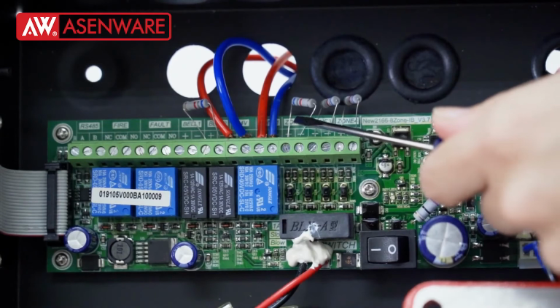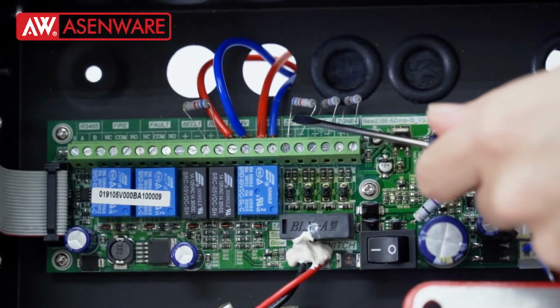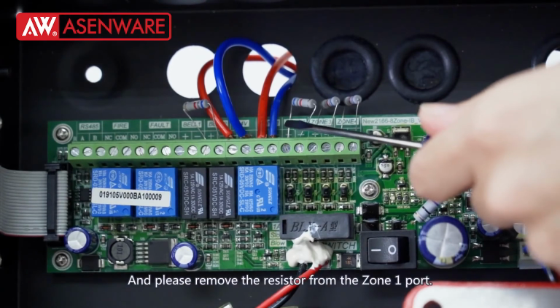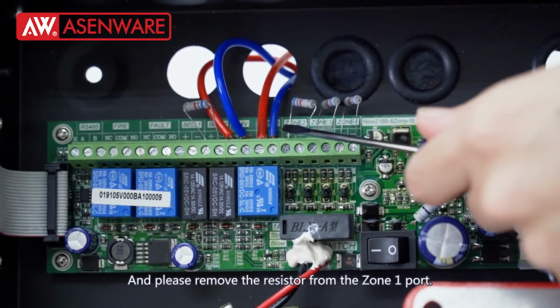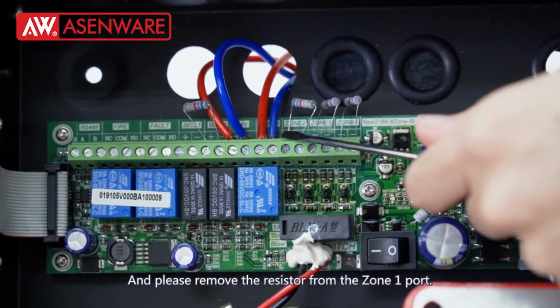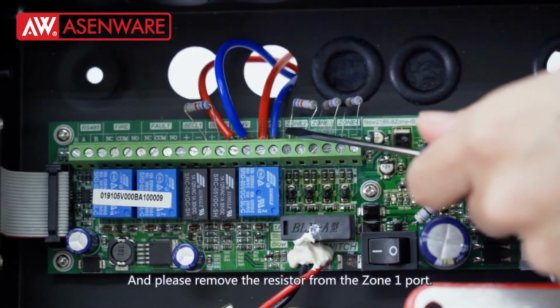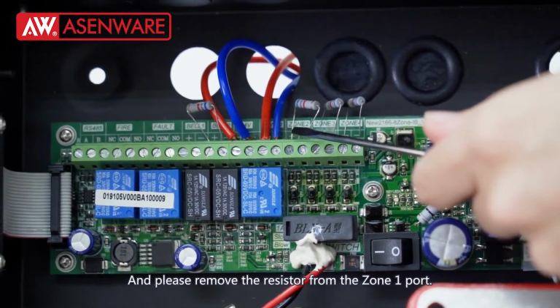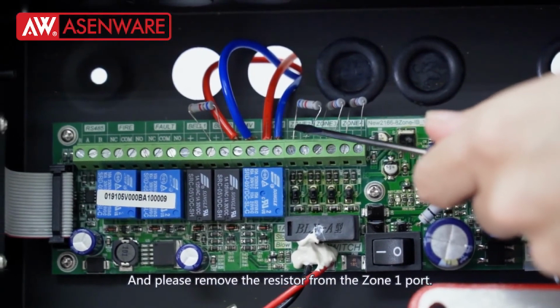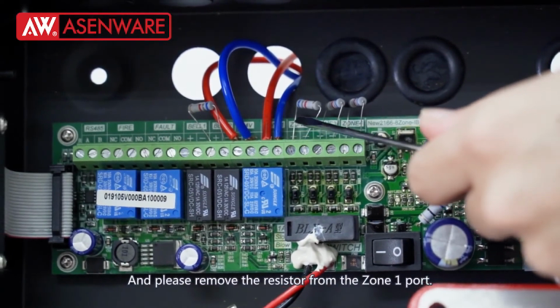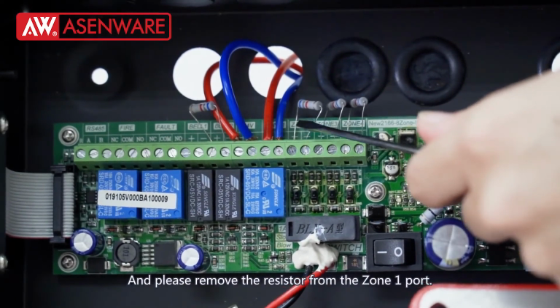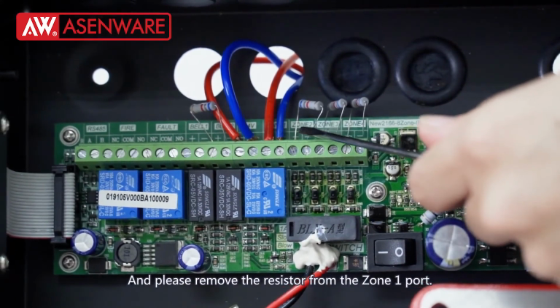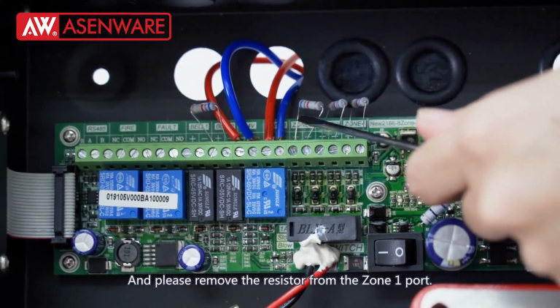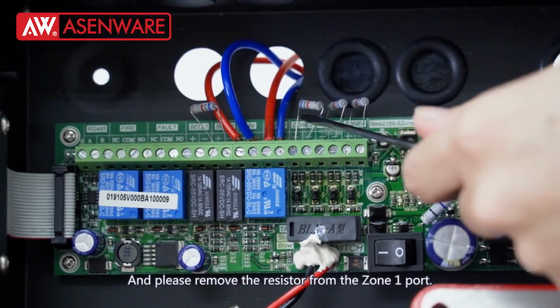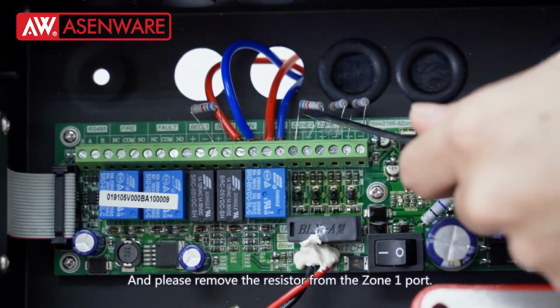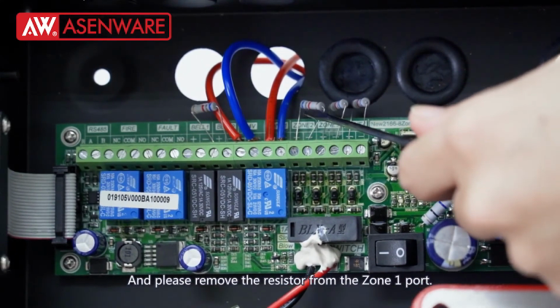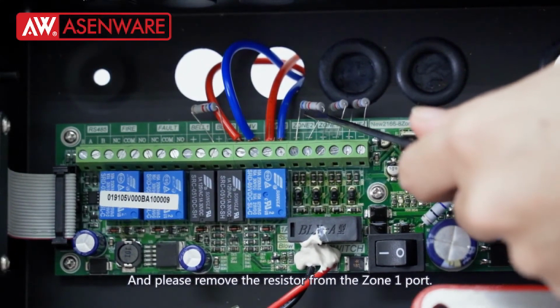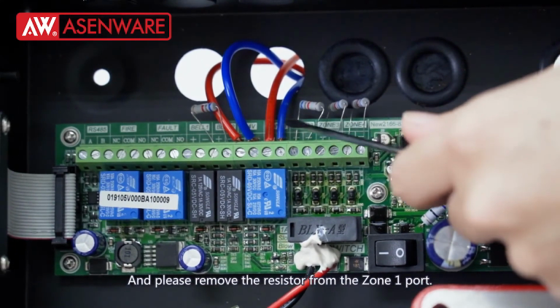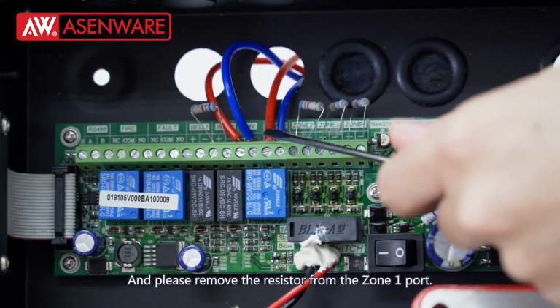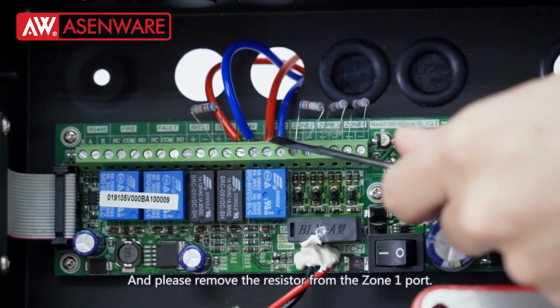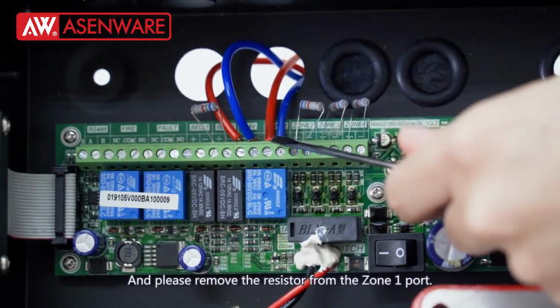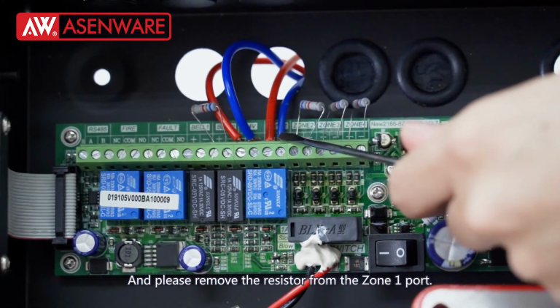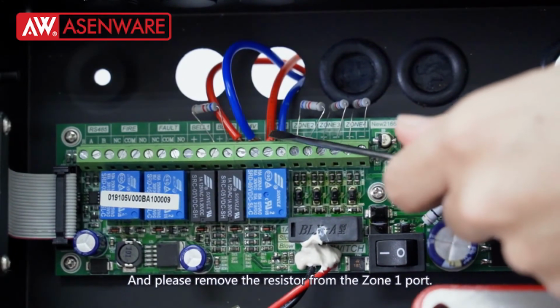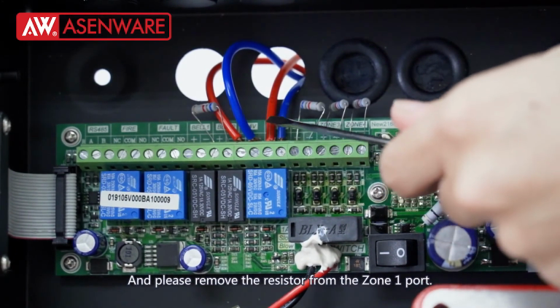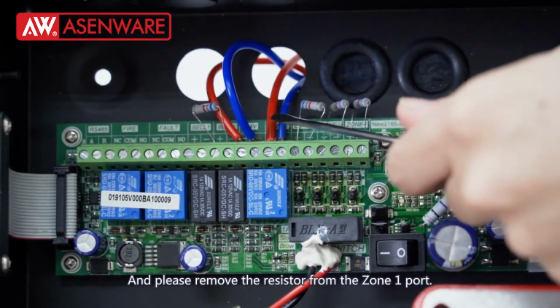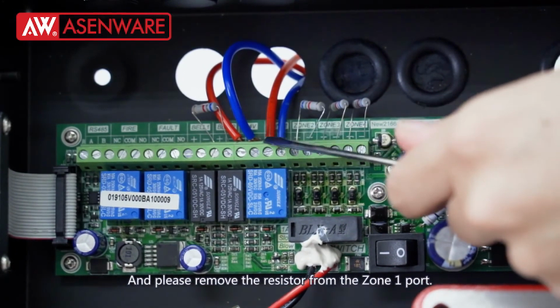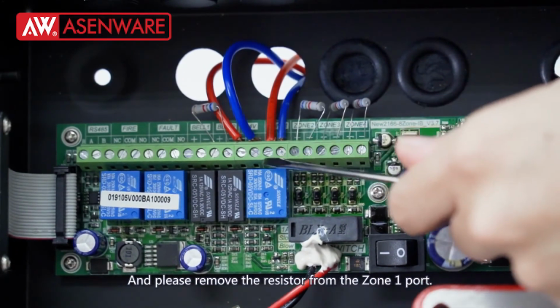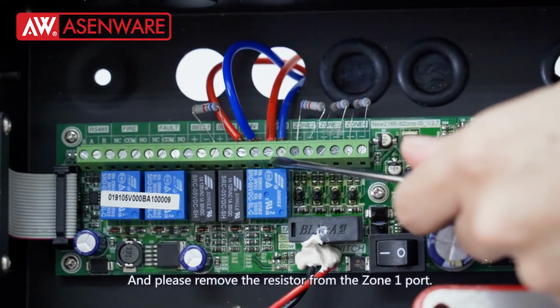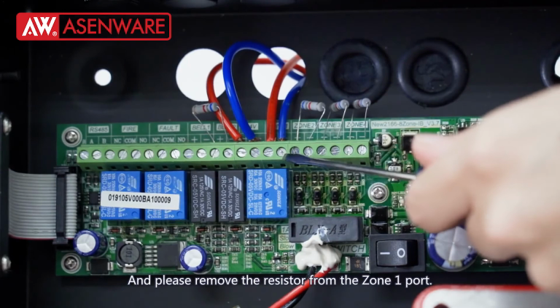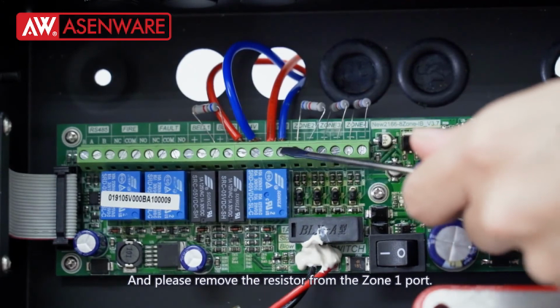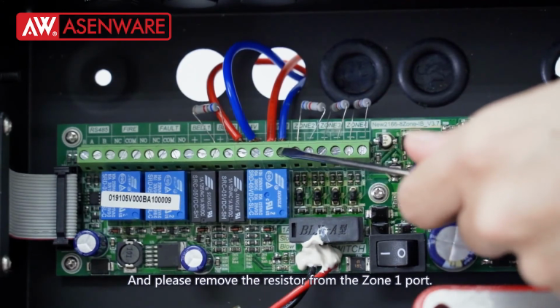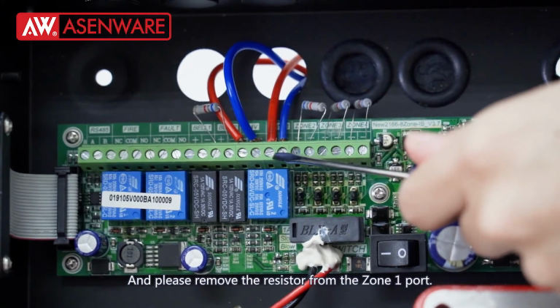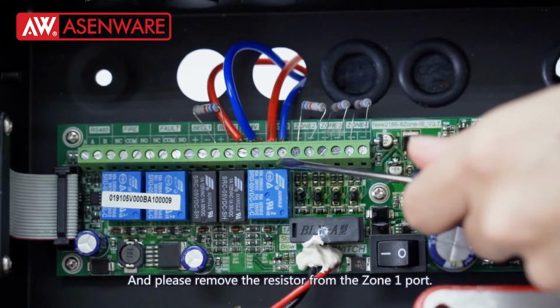Please remove the existing resistor from the zone 1 port before making your connection.